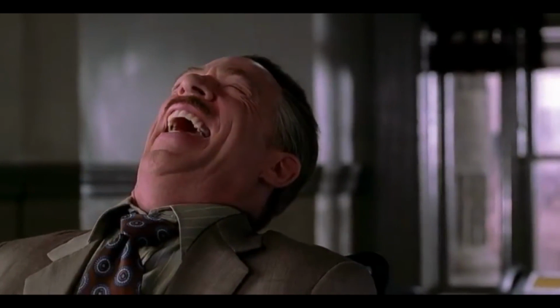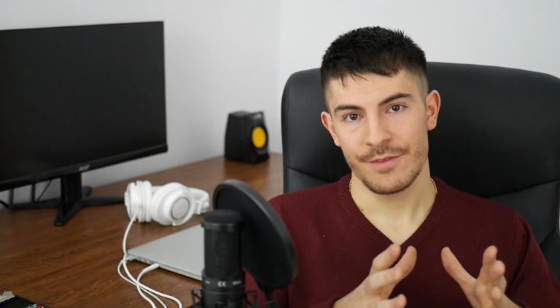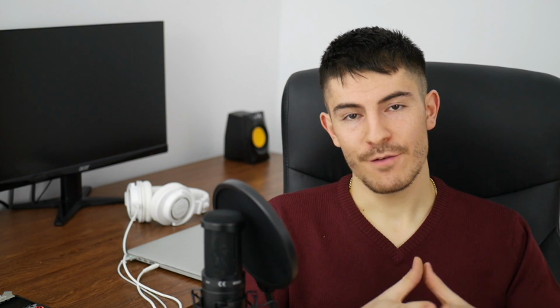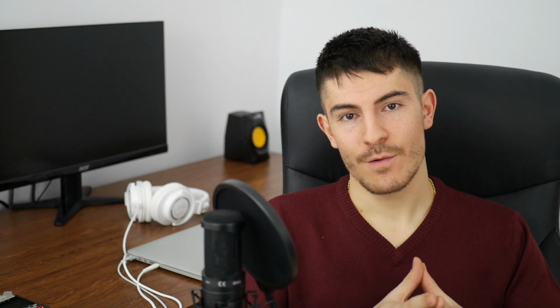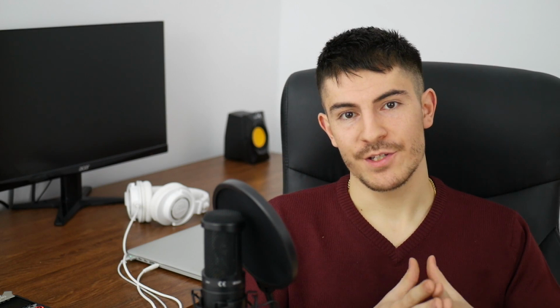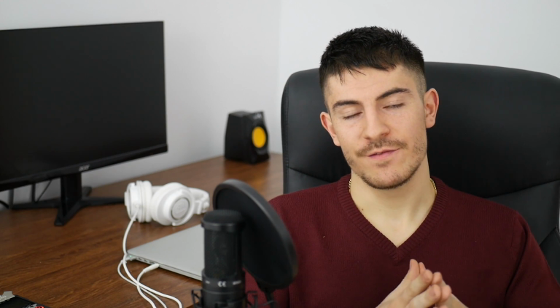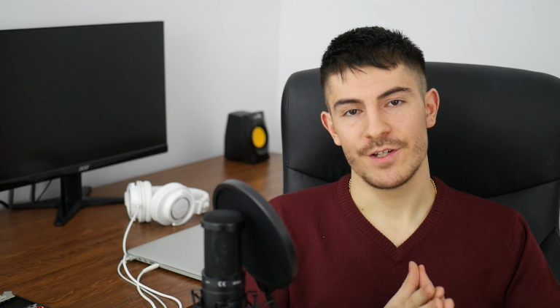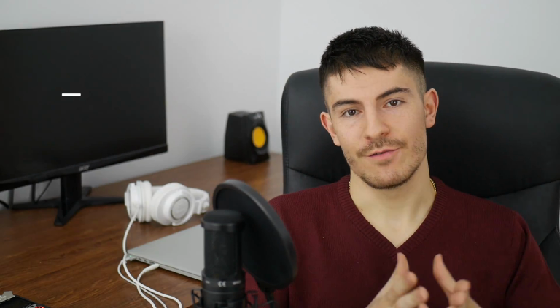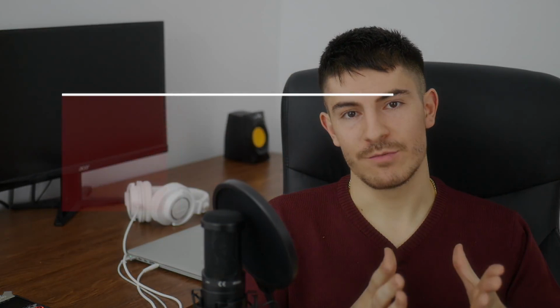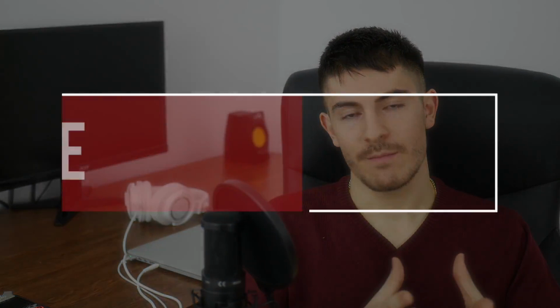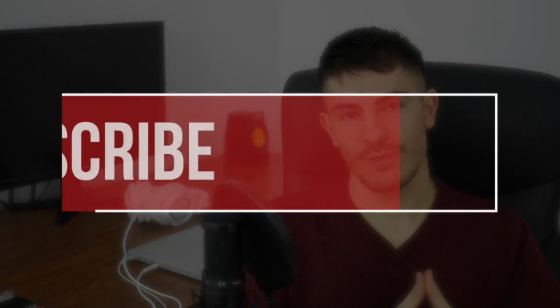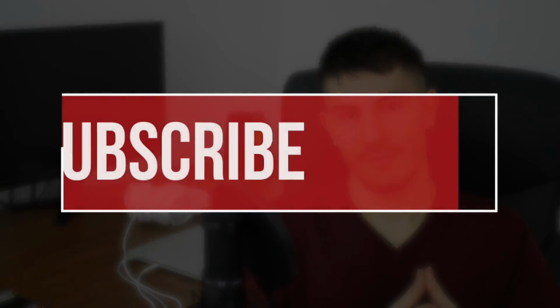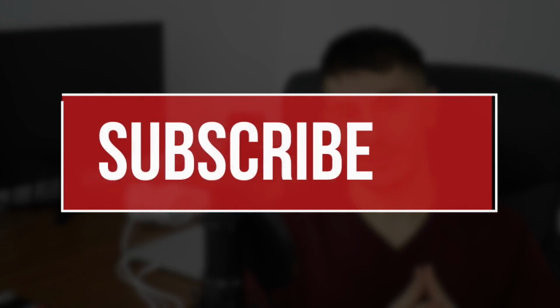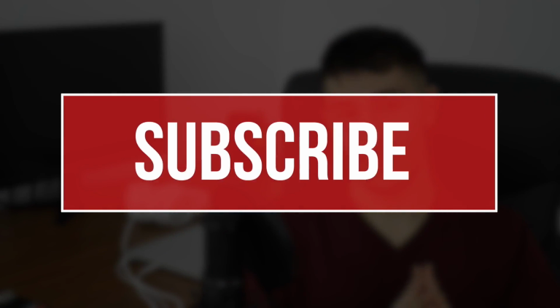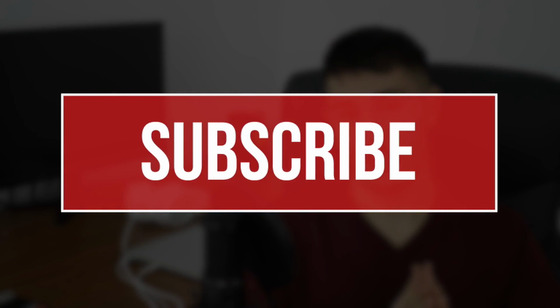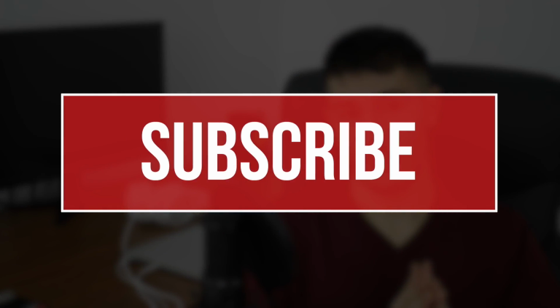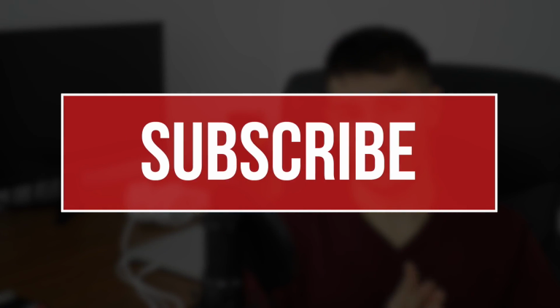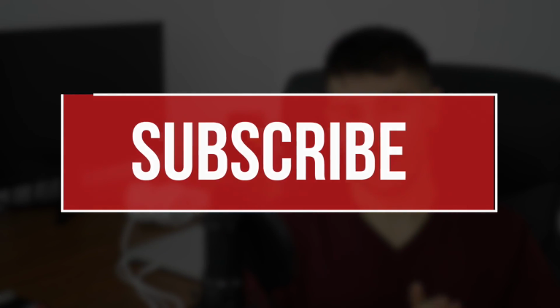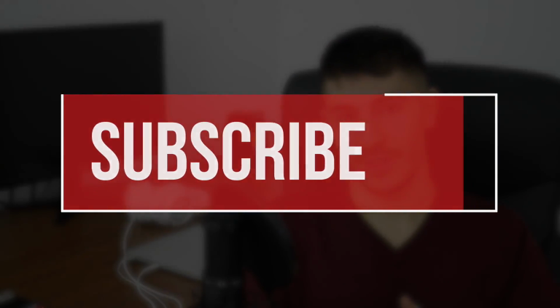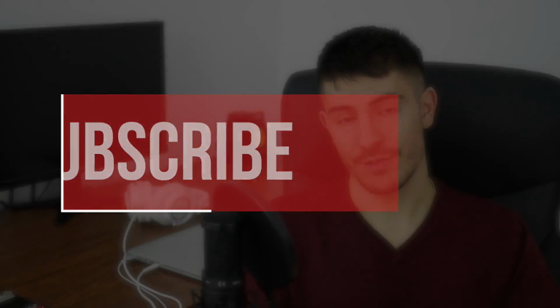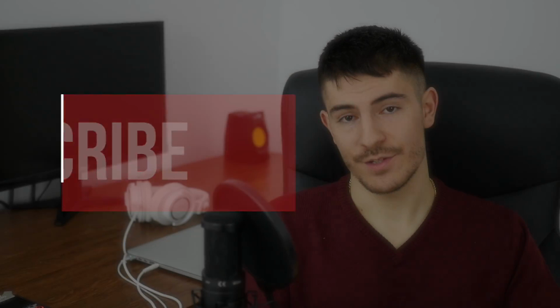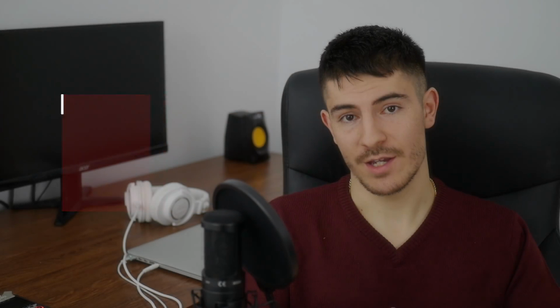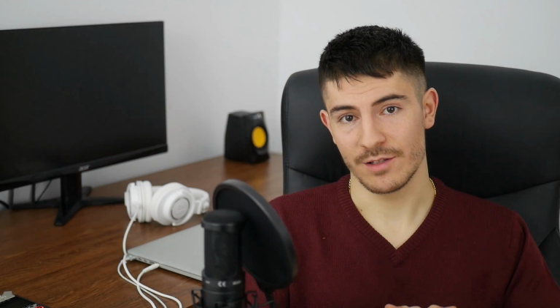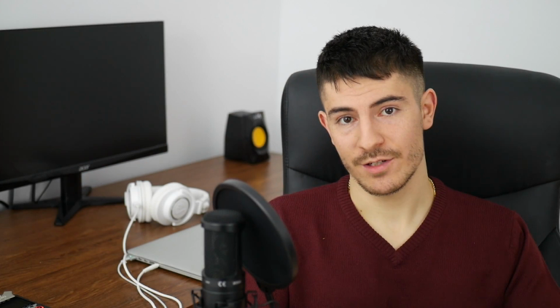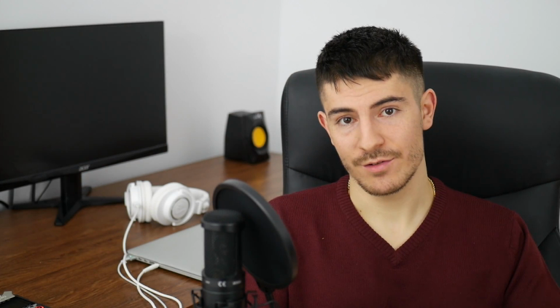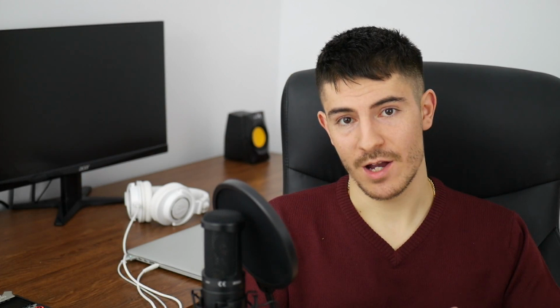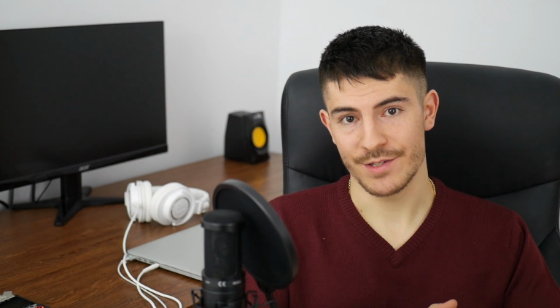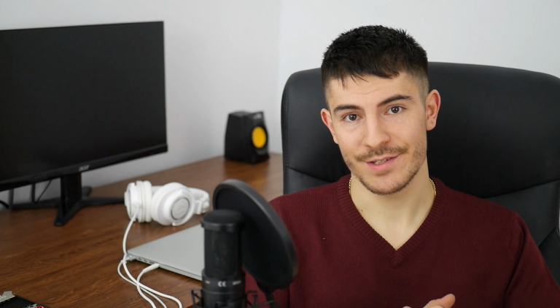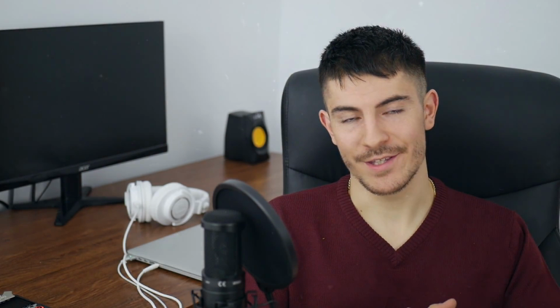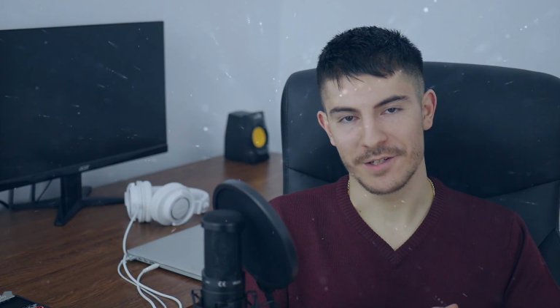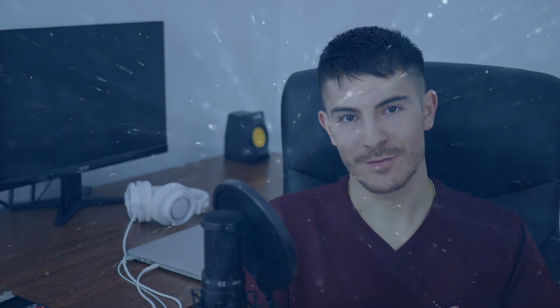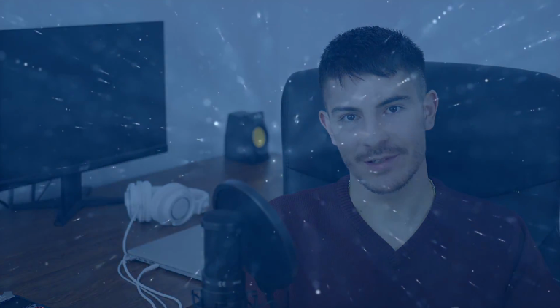Thank you for watching this video. Subscribe if you haven't already for more car videos and I'll talk to you guys in the next one.